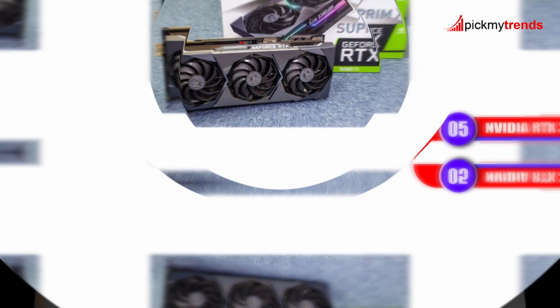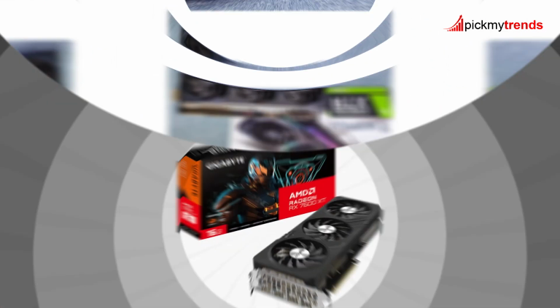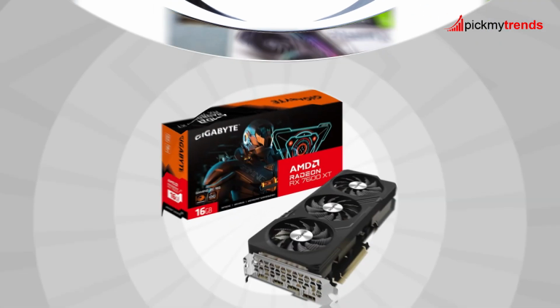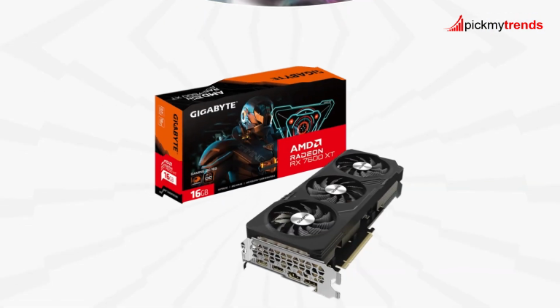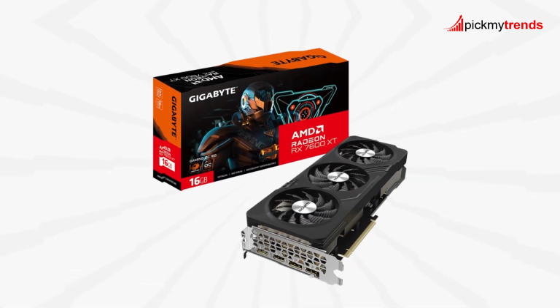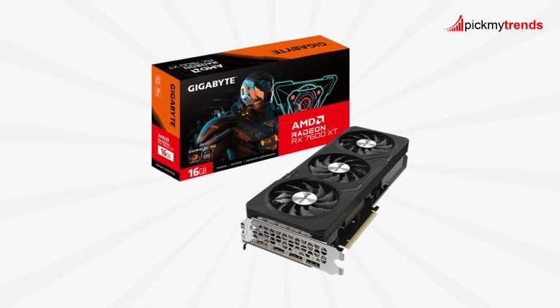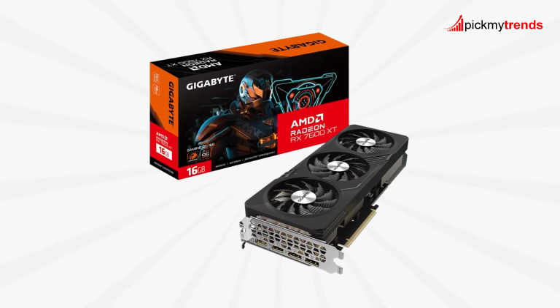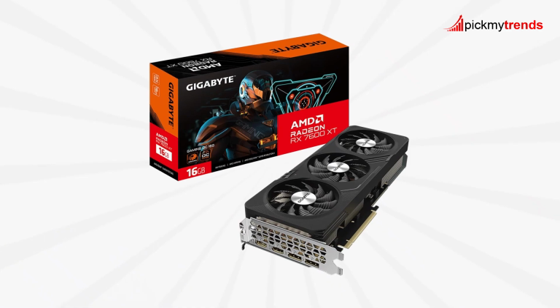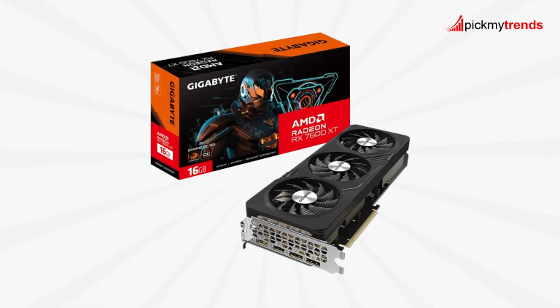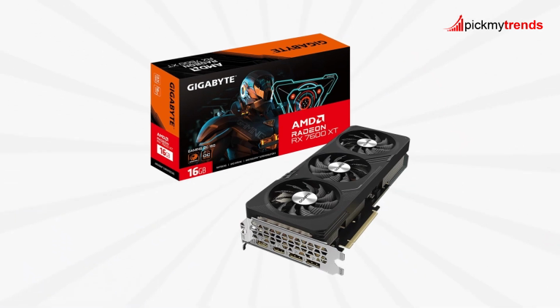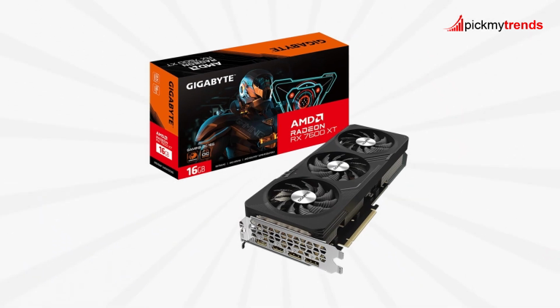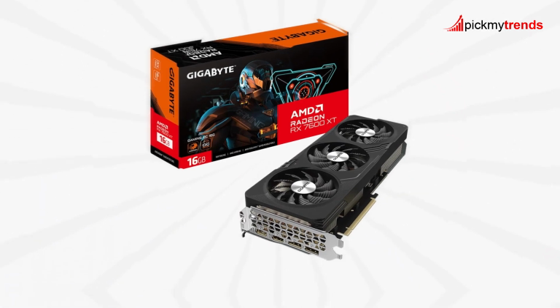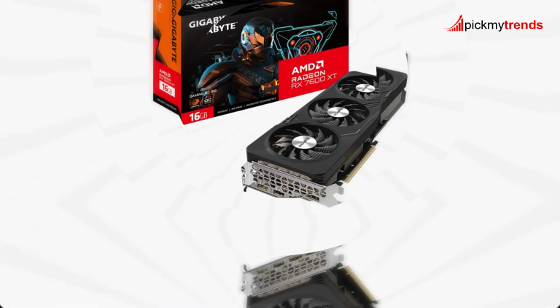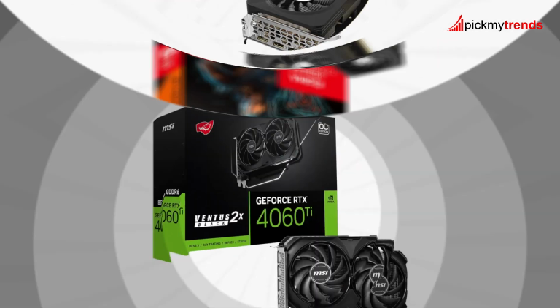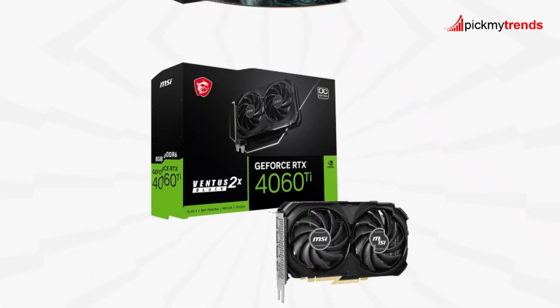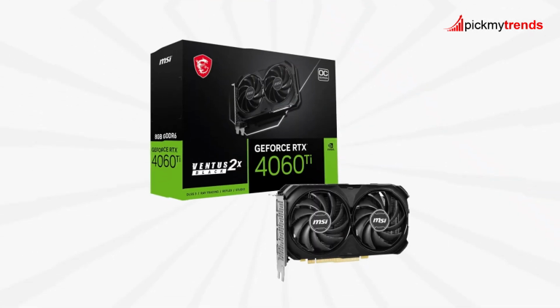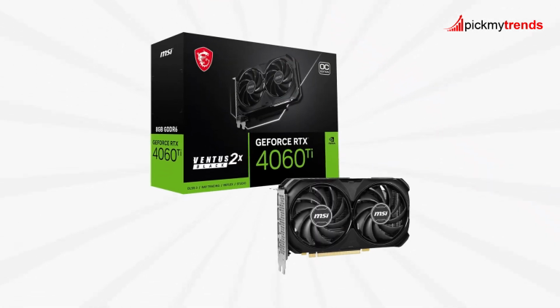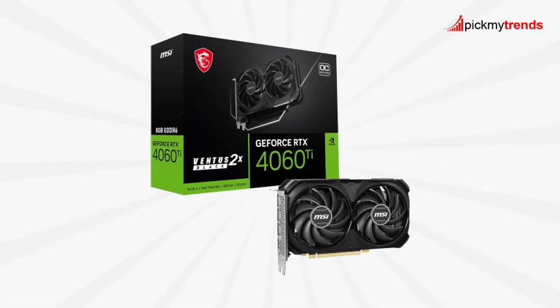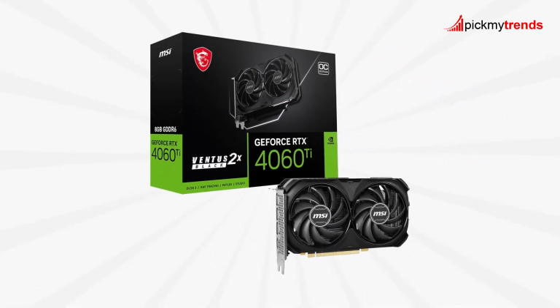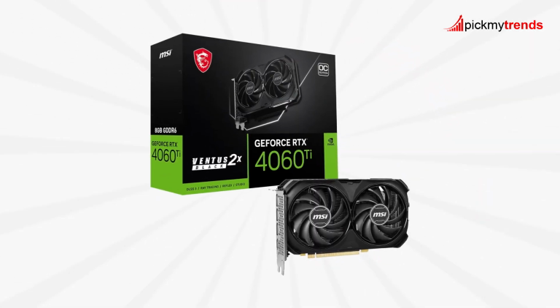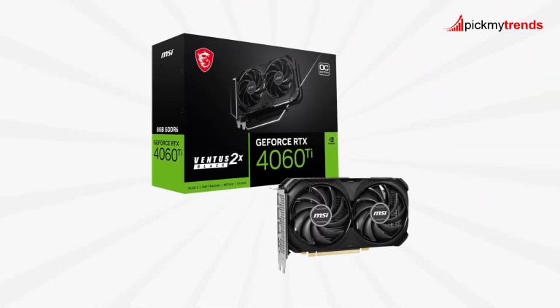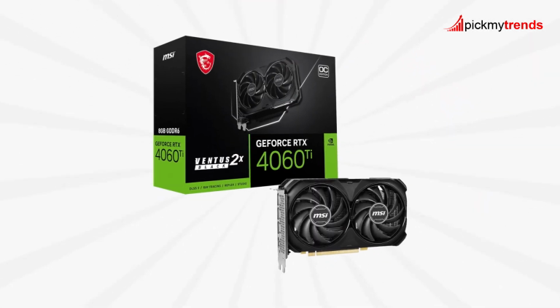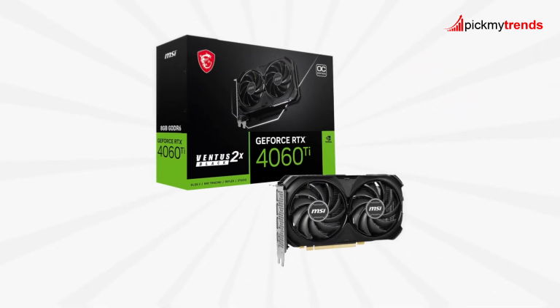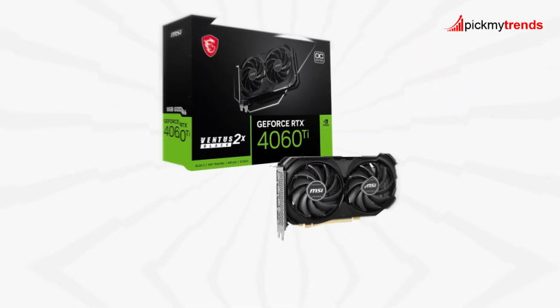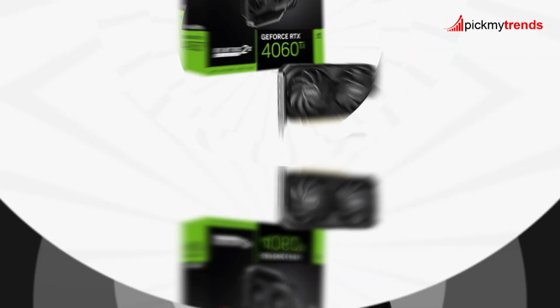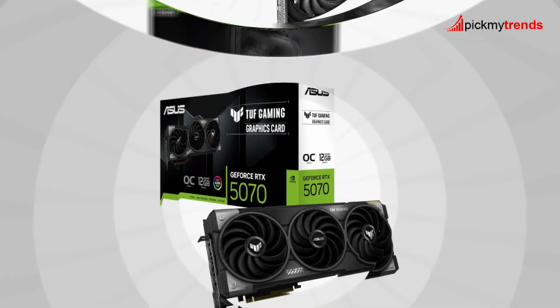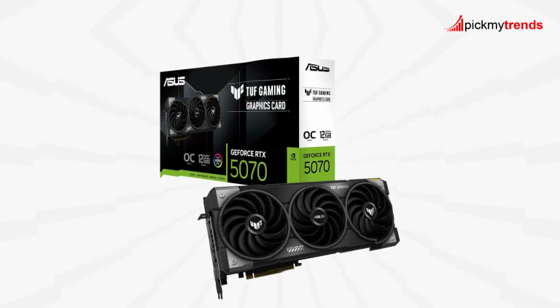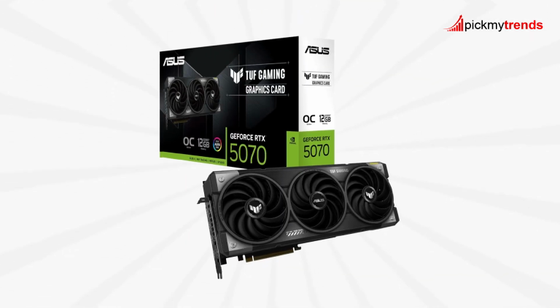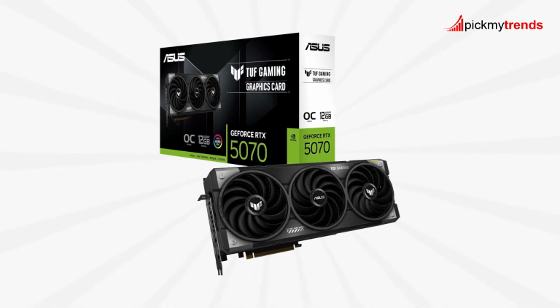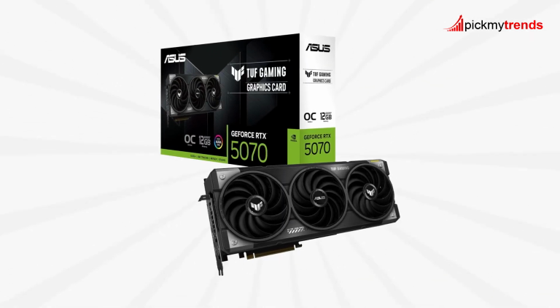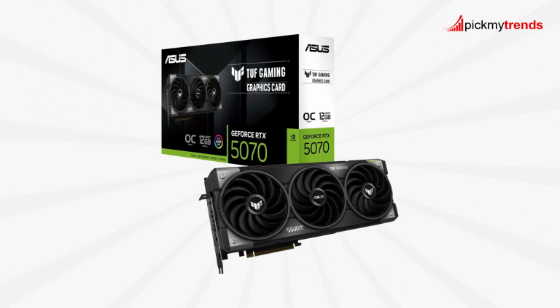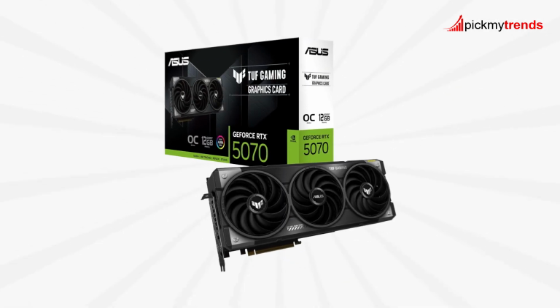Which of these GPUs would you pick? Let us know in the comments below.